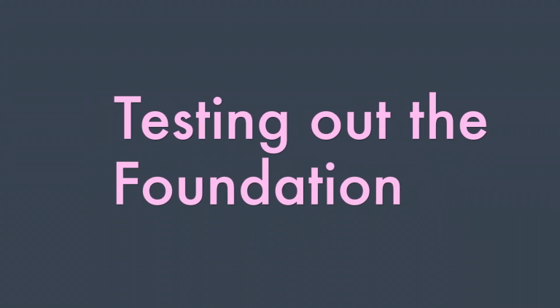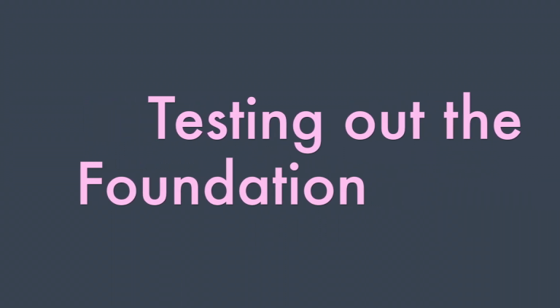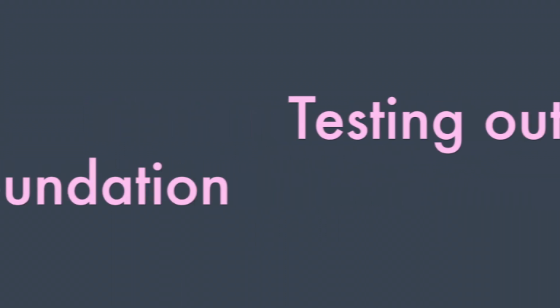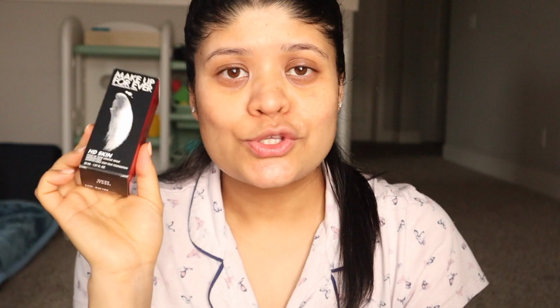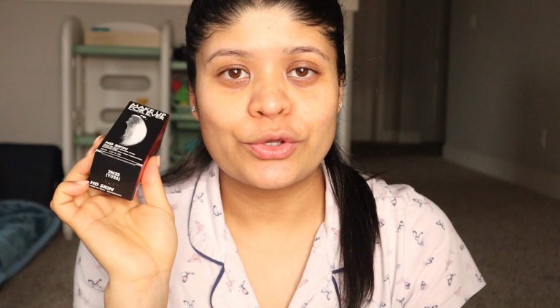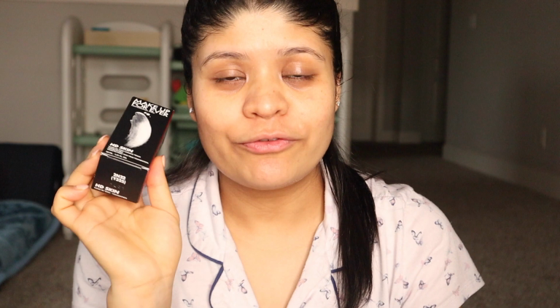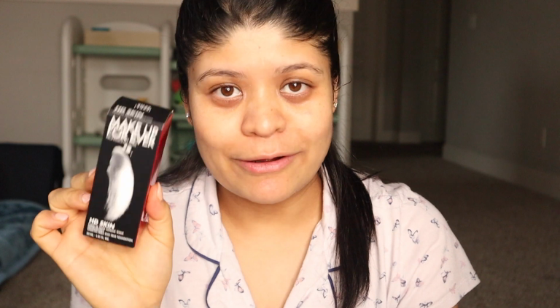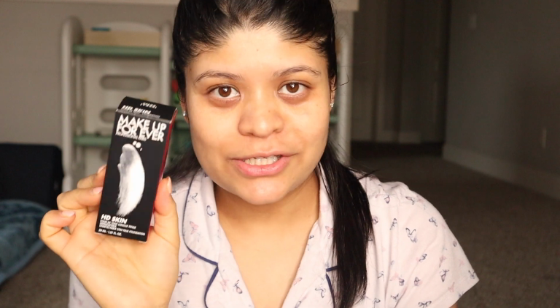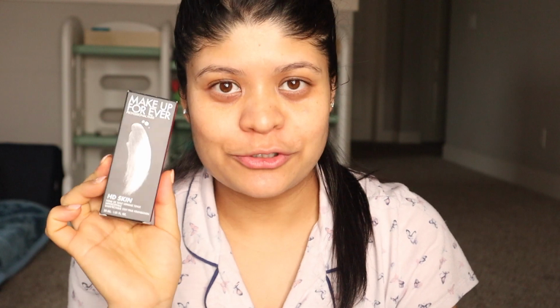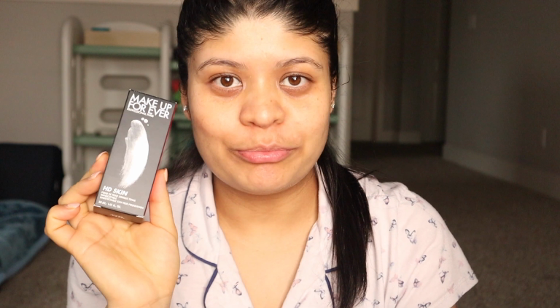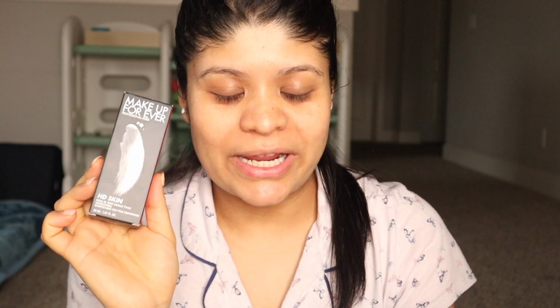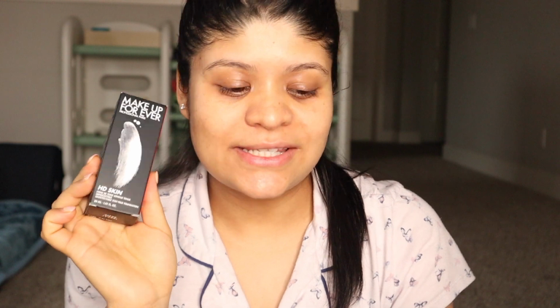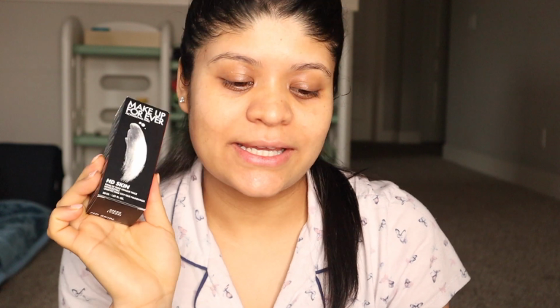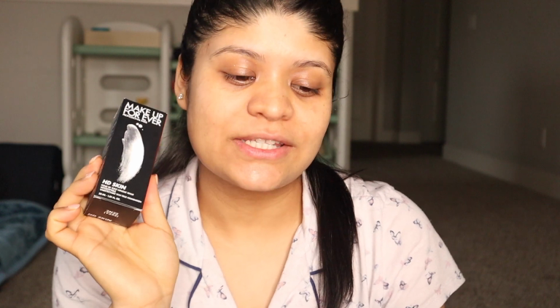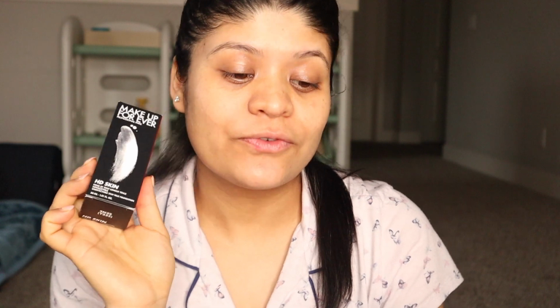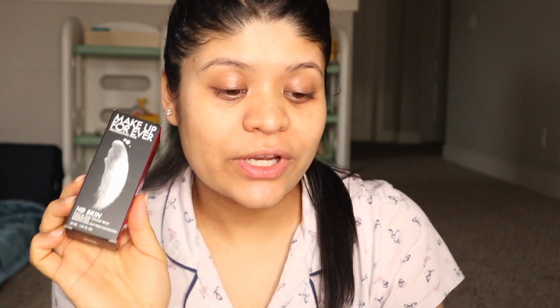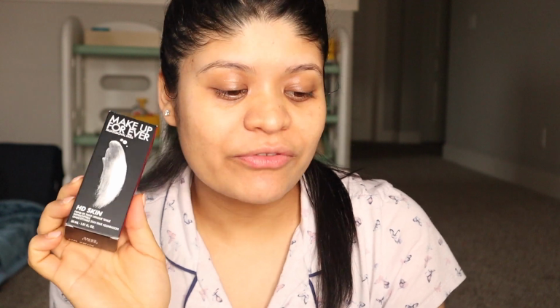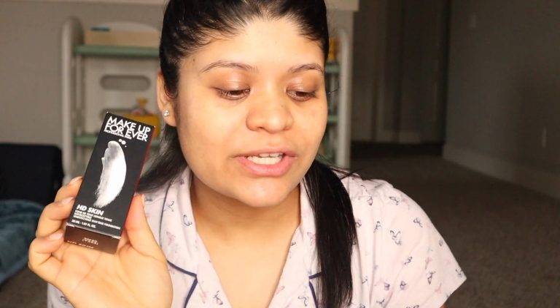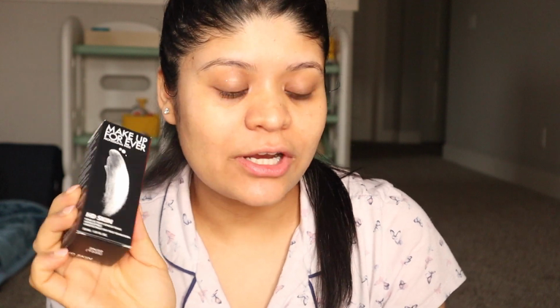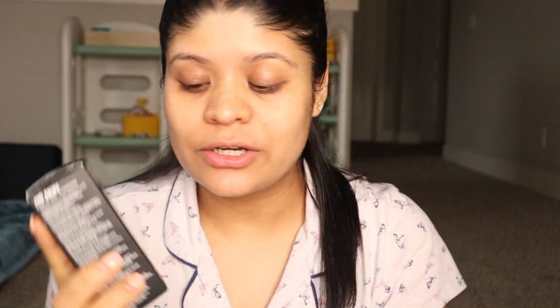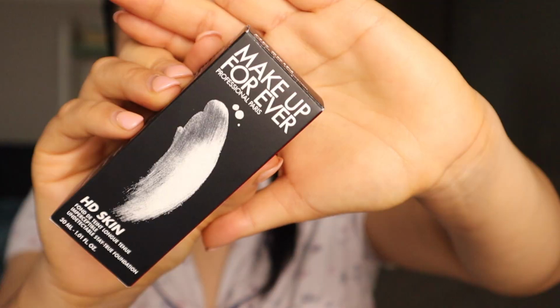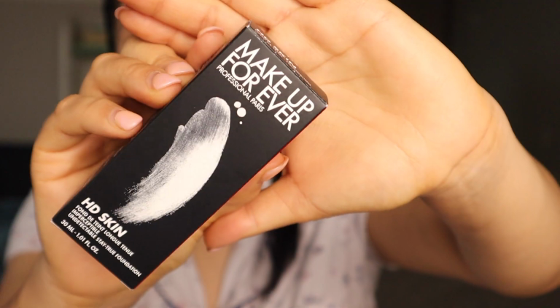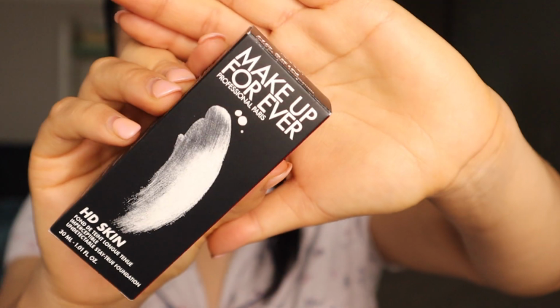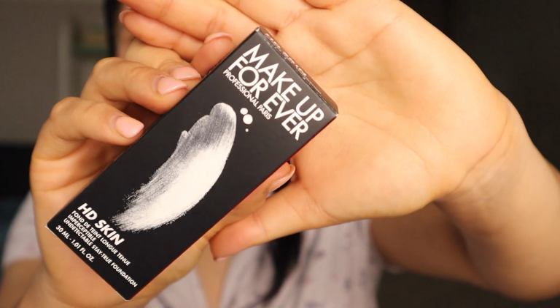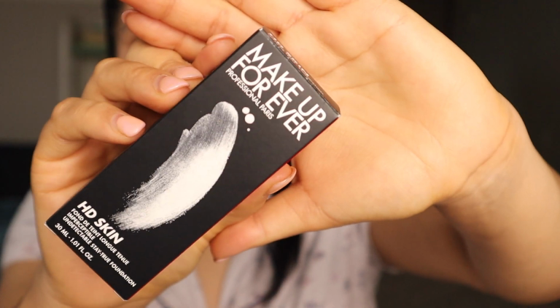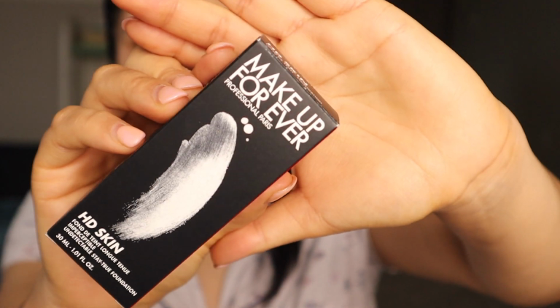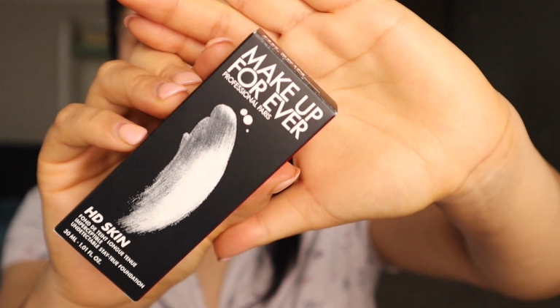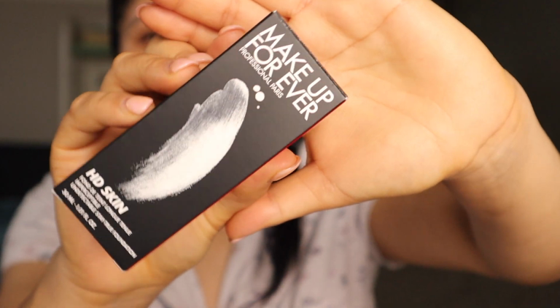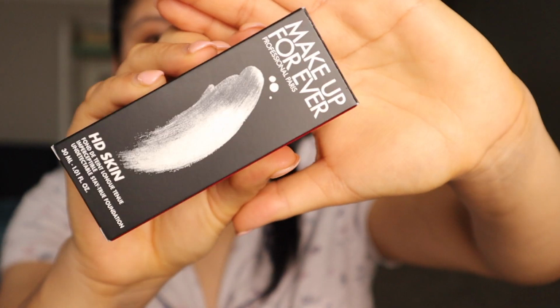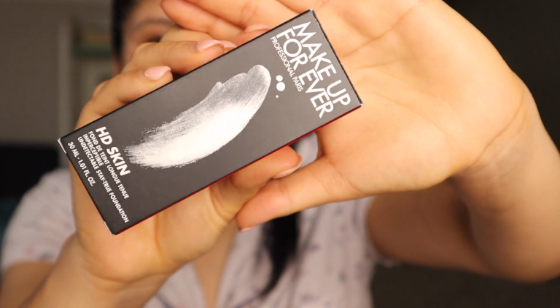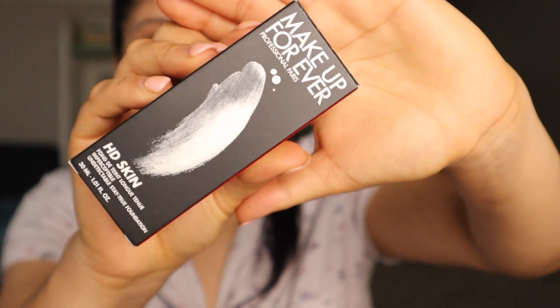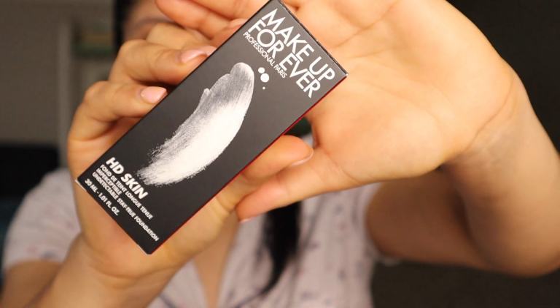So this foundation is priced at $43 and the packaging is really nice.